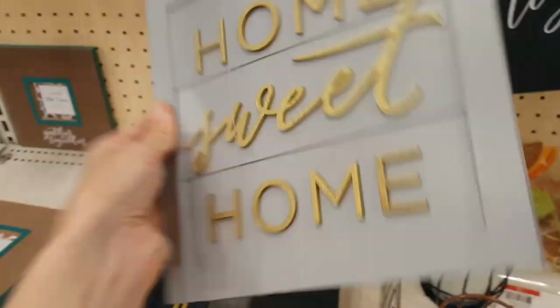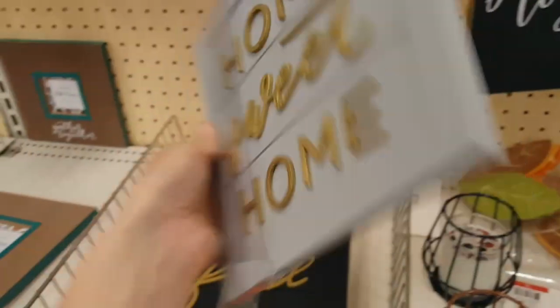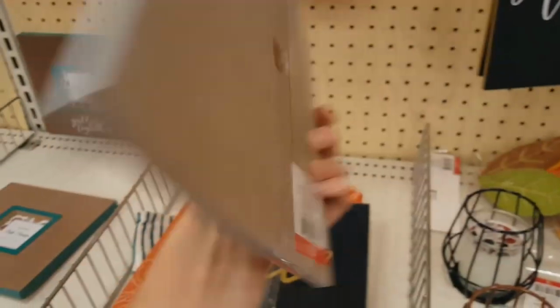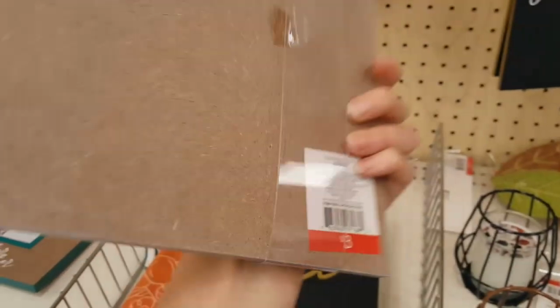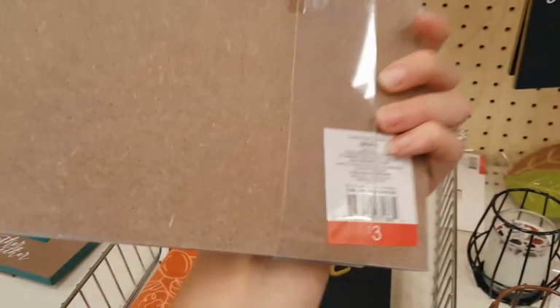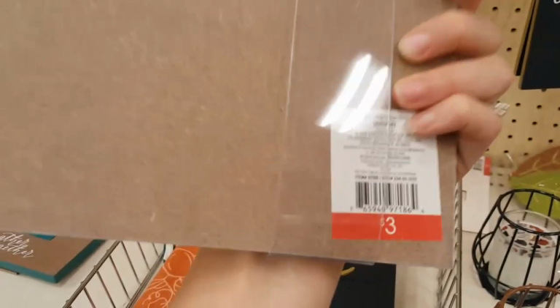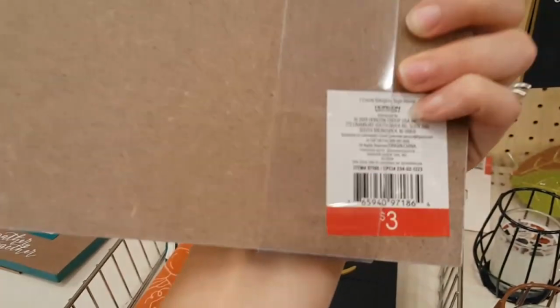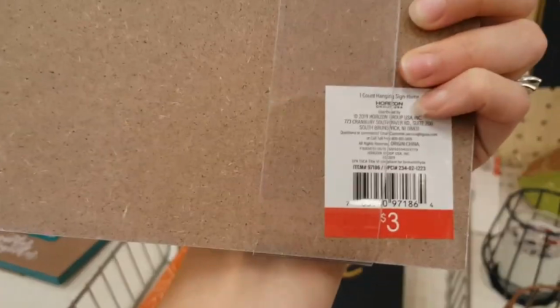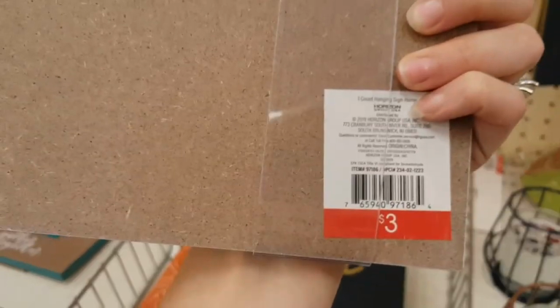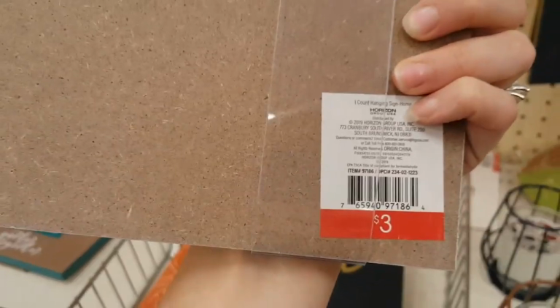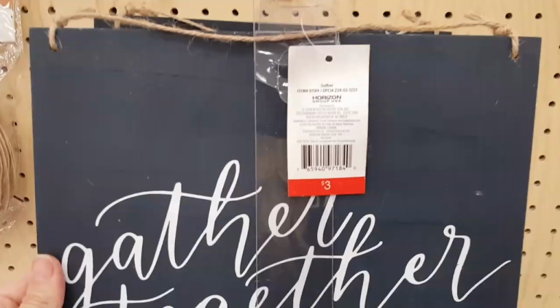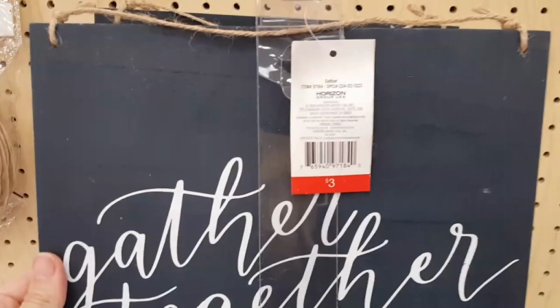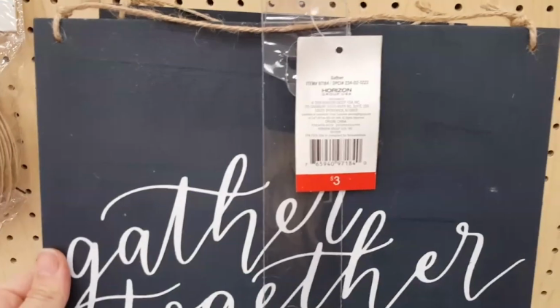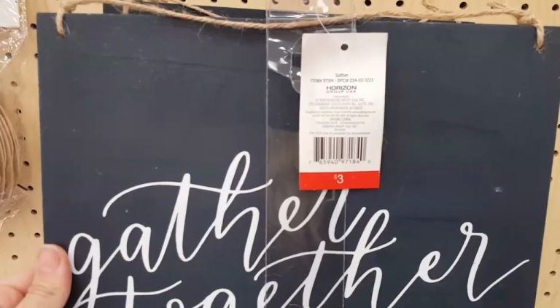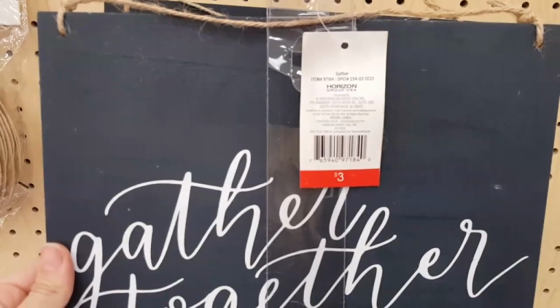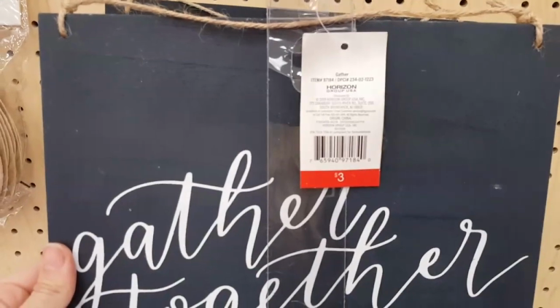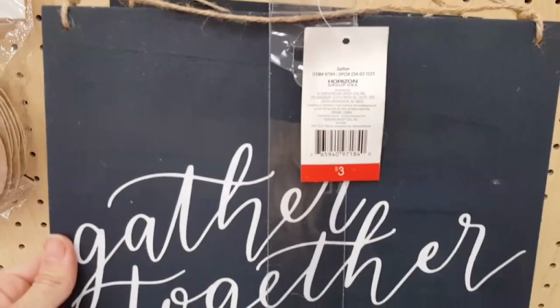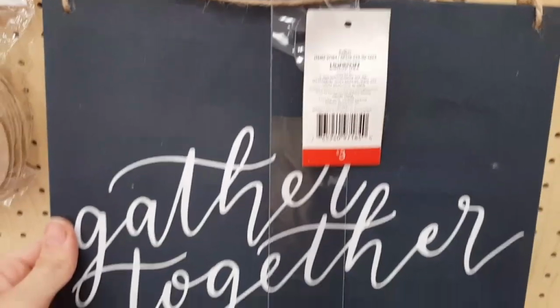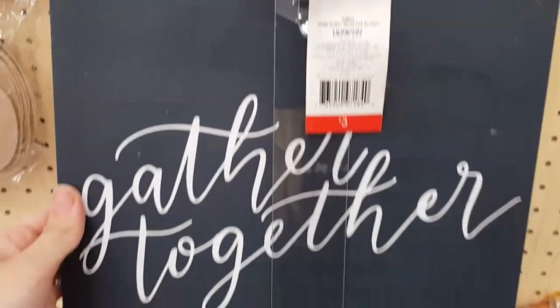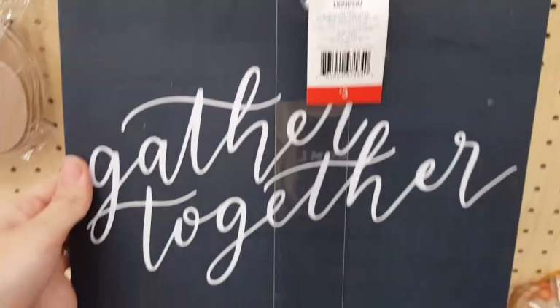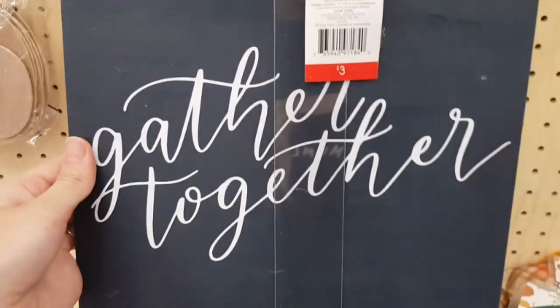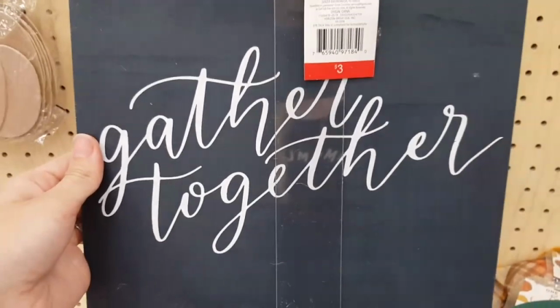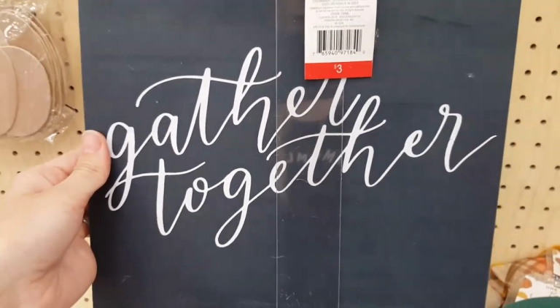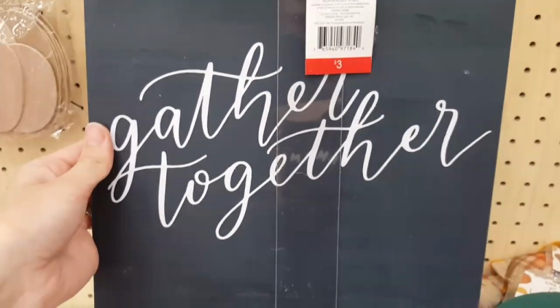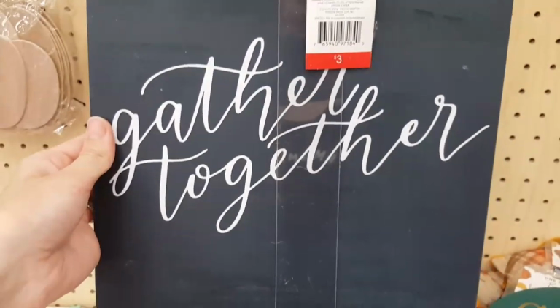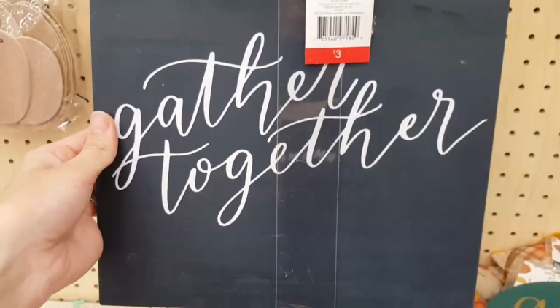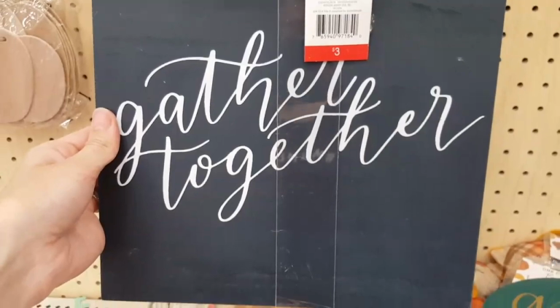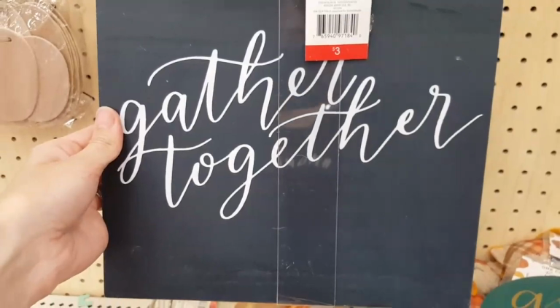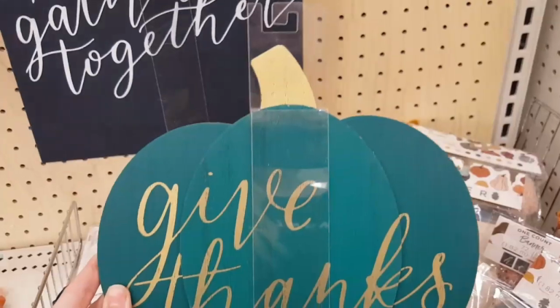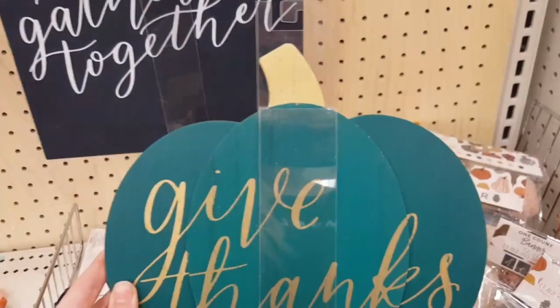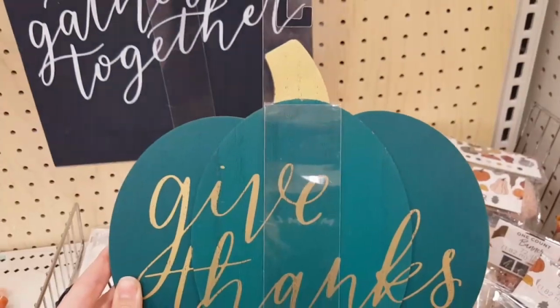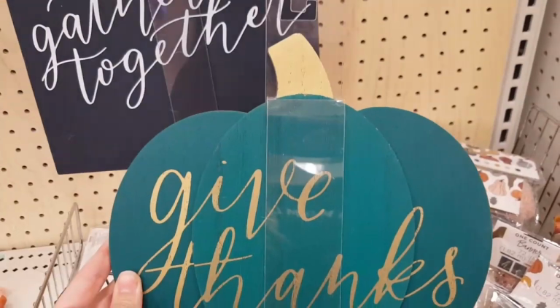All of these signs were $3 each and they came in some really great fall colors.